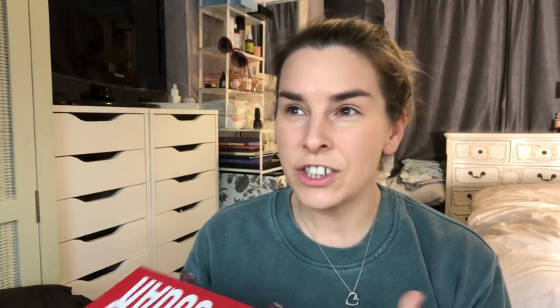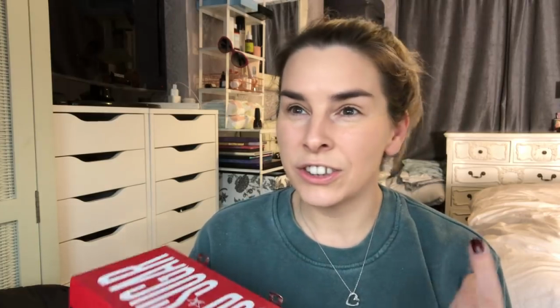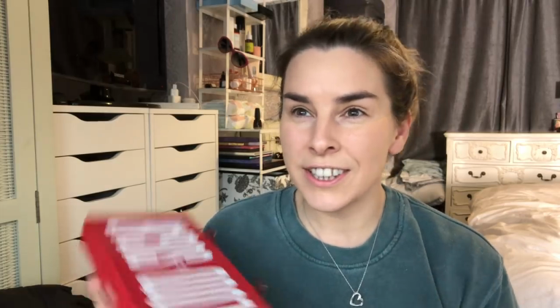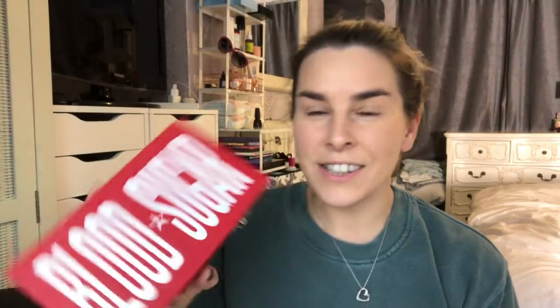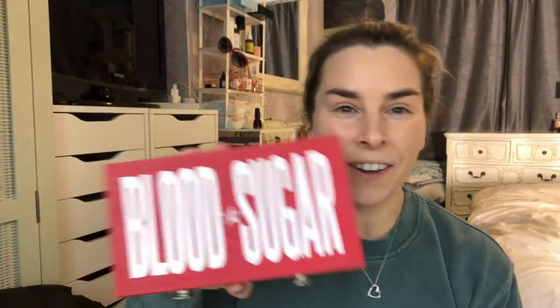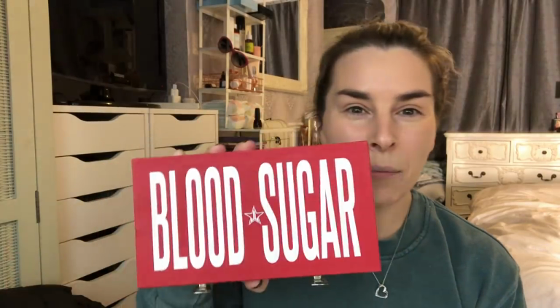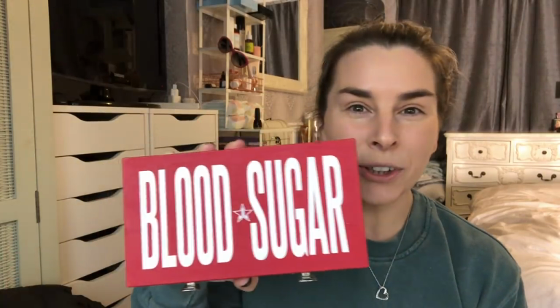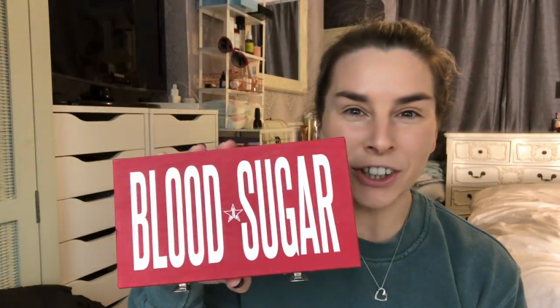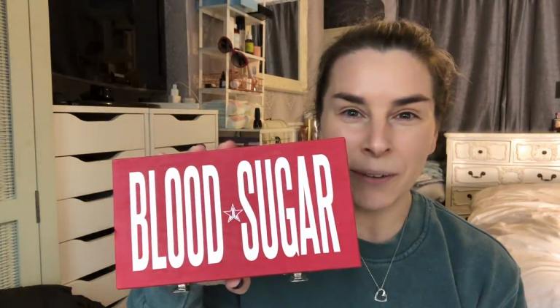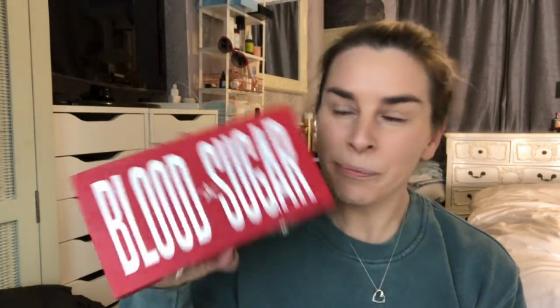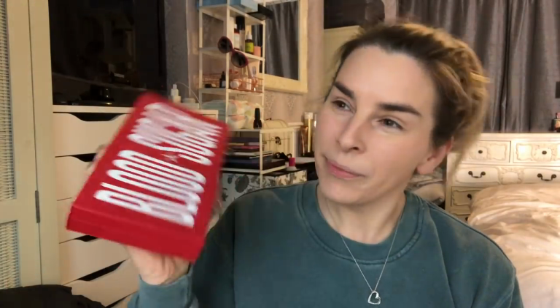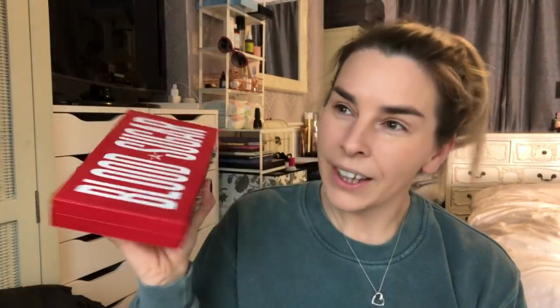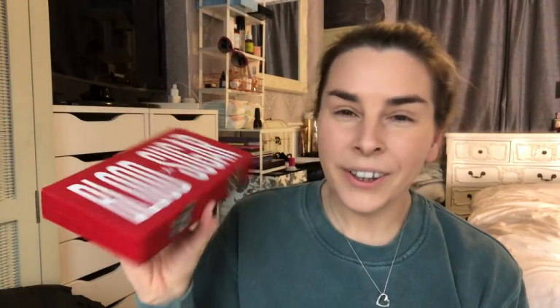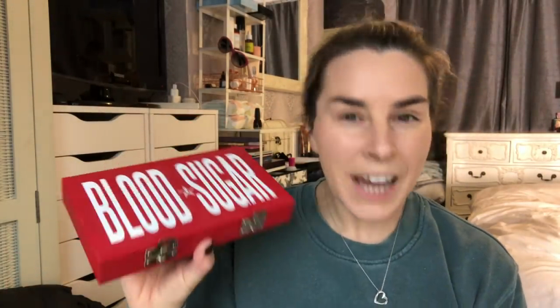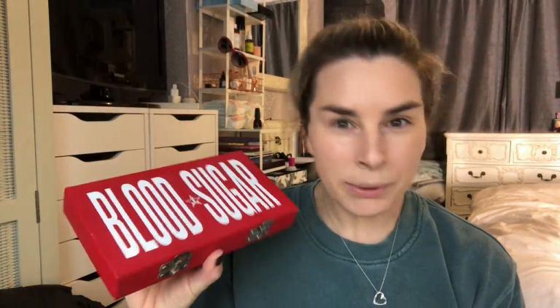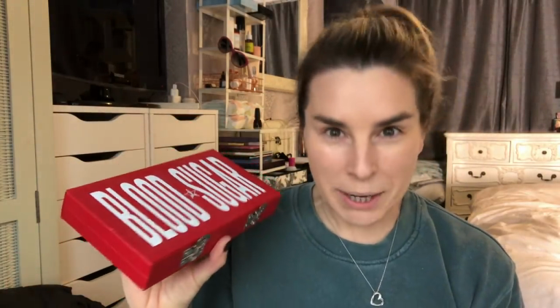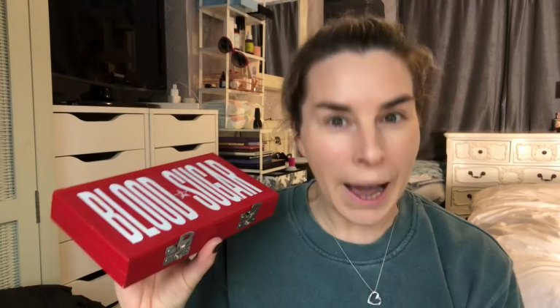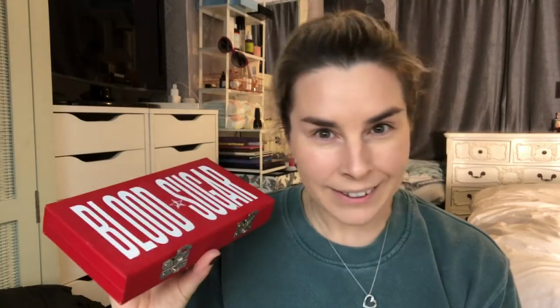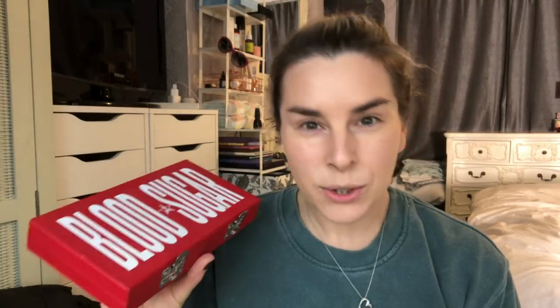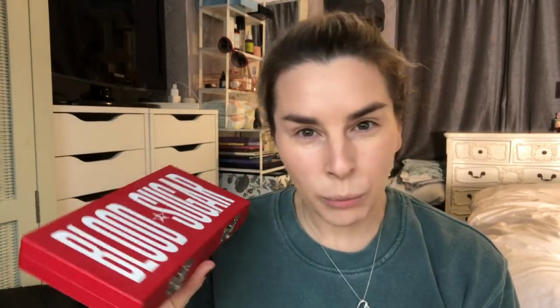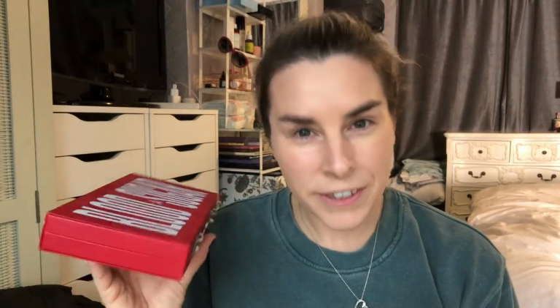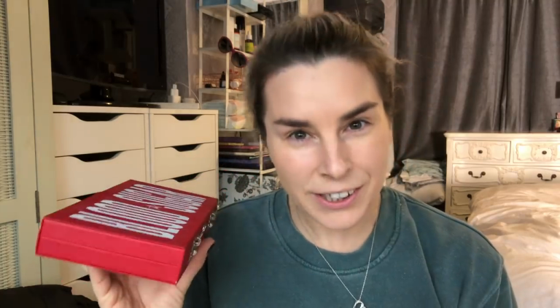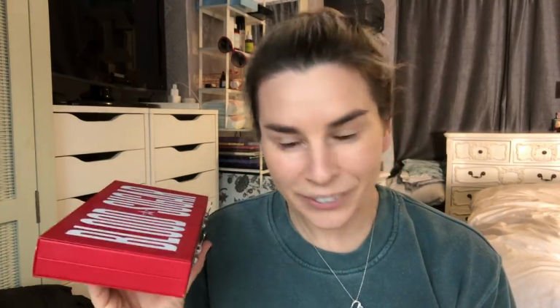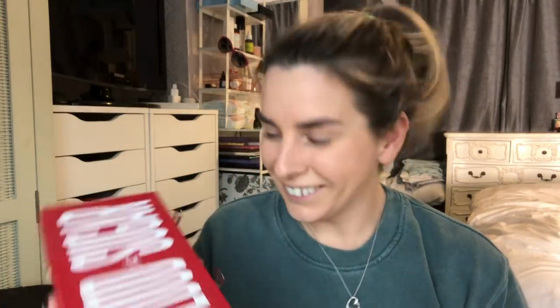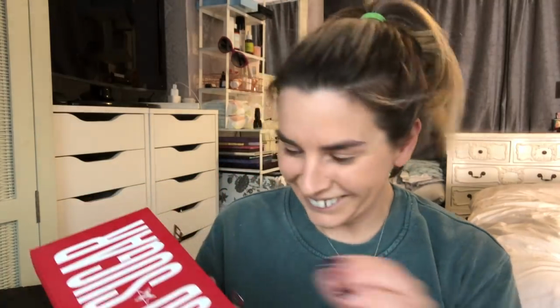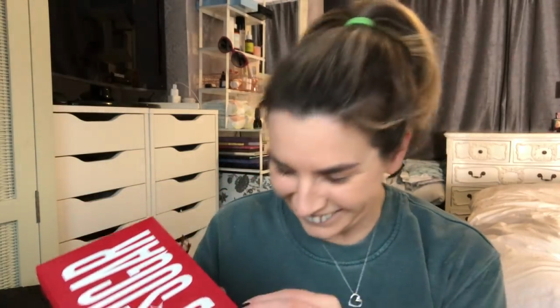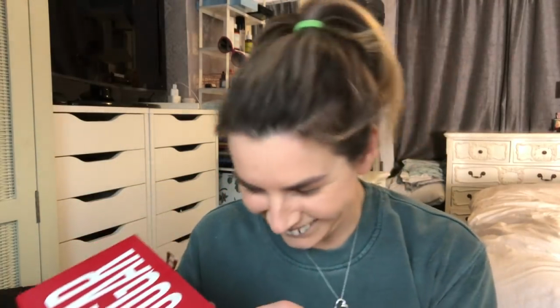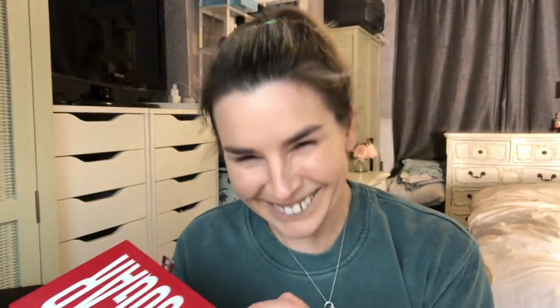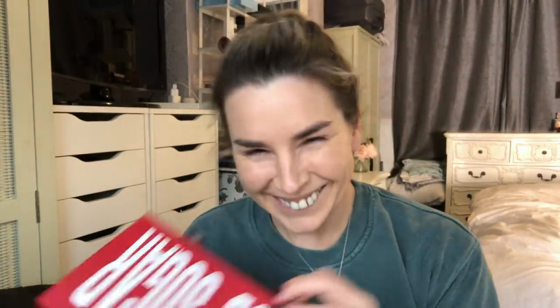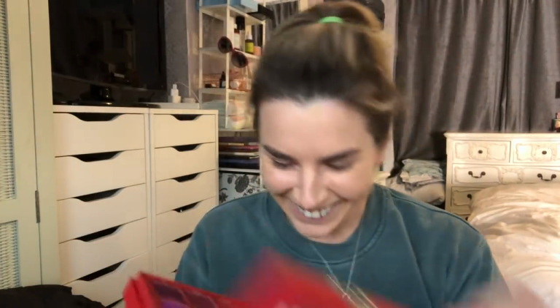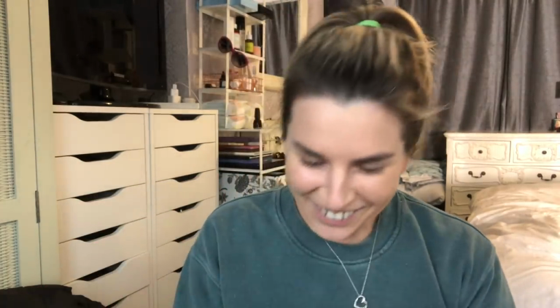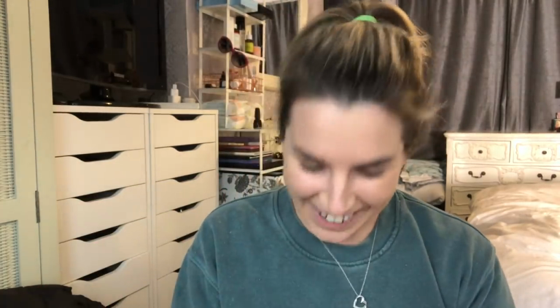I've just looked at this — look at that Blood Sugar palette. What an aptly named palette to go with this look!